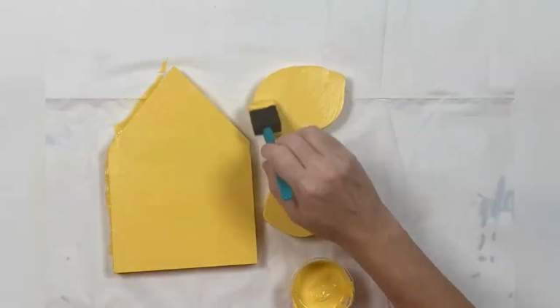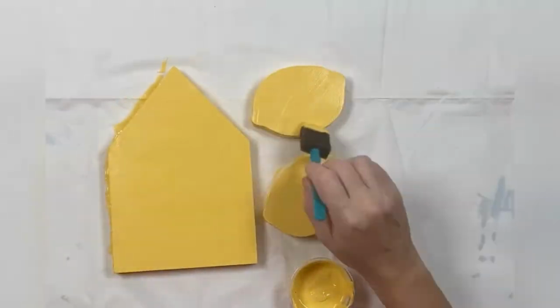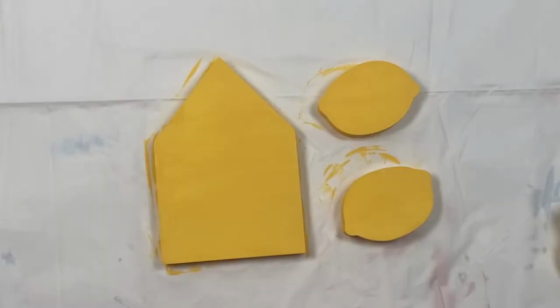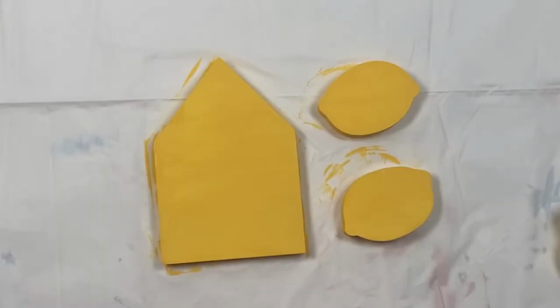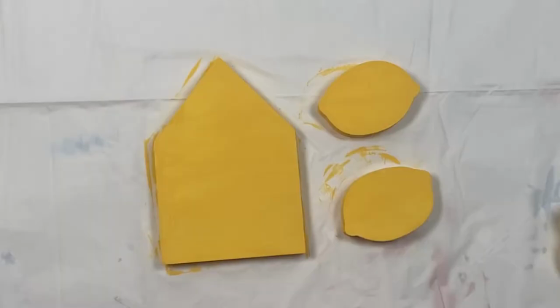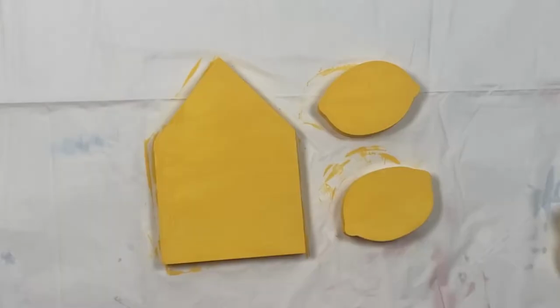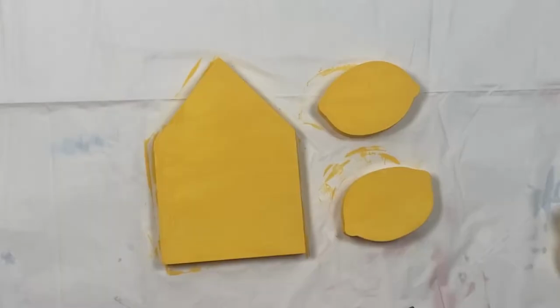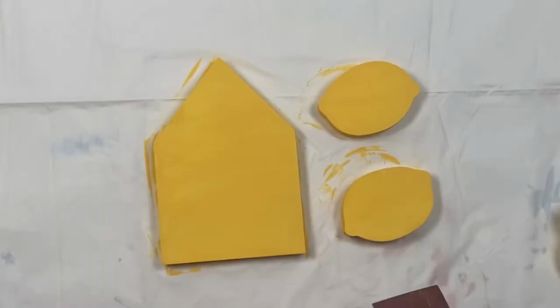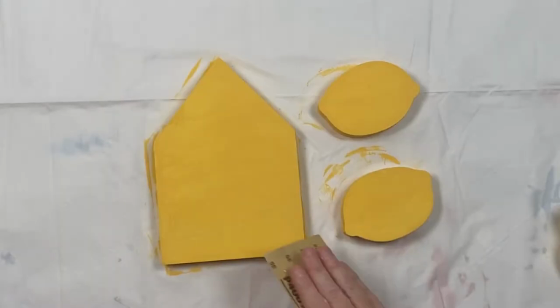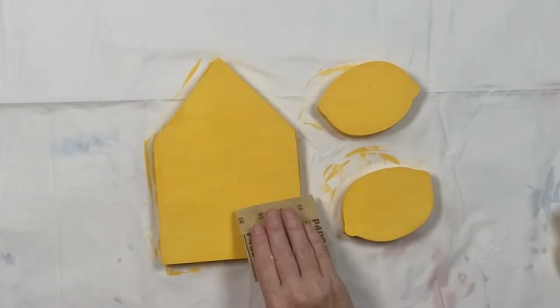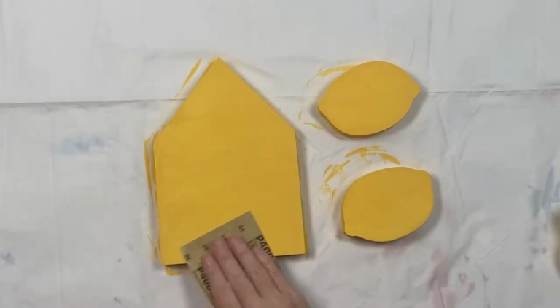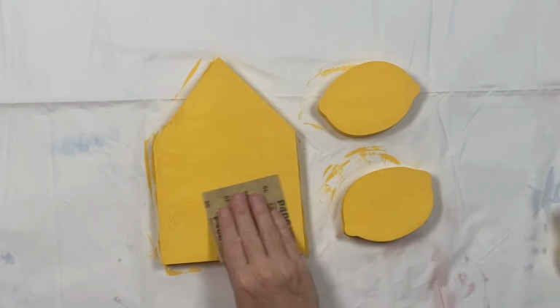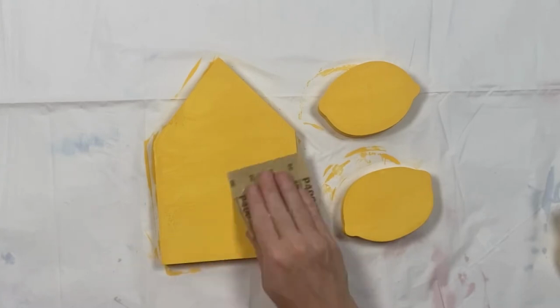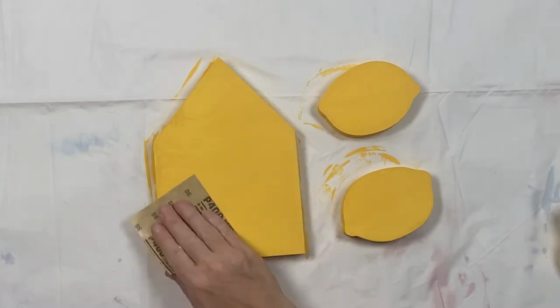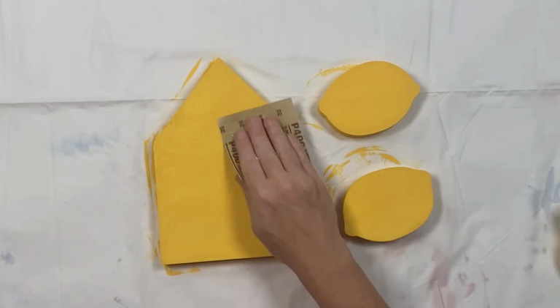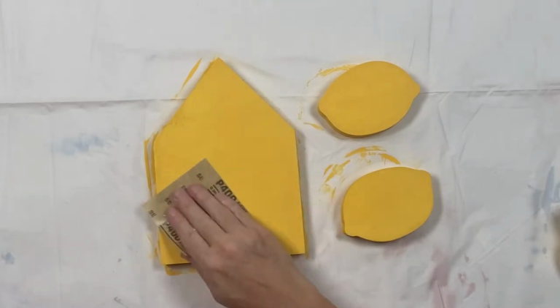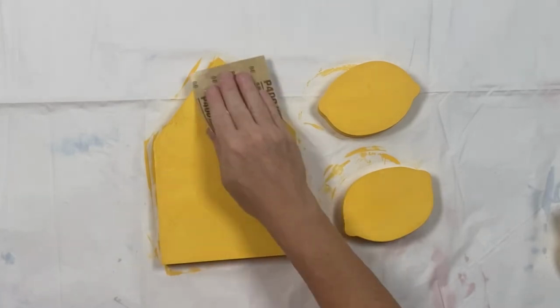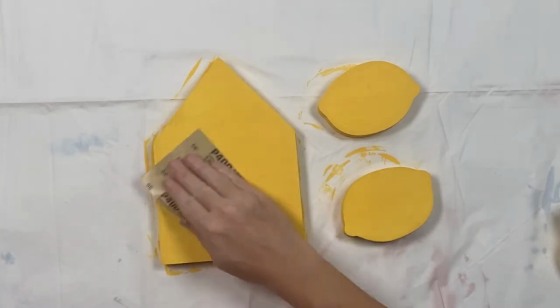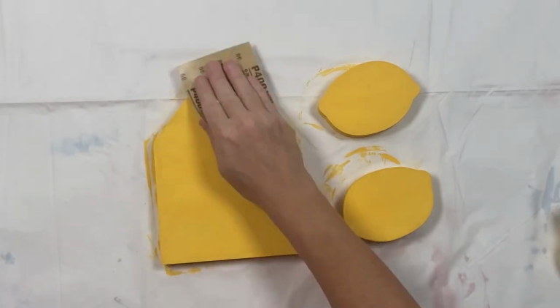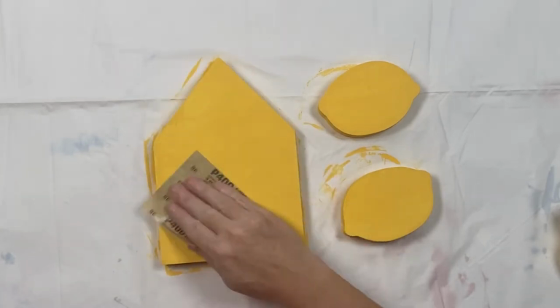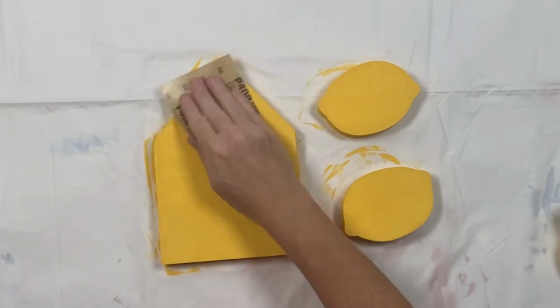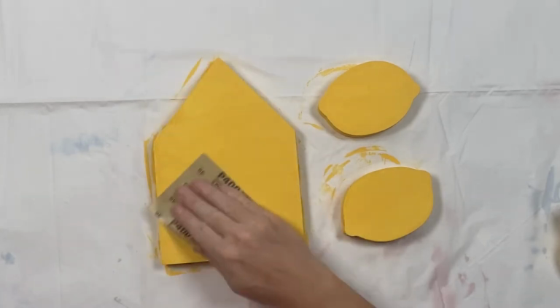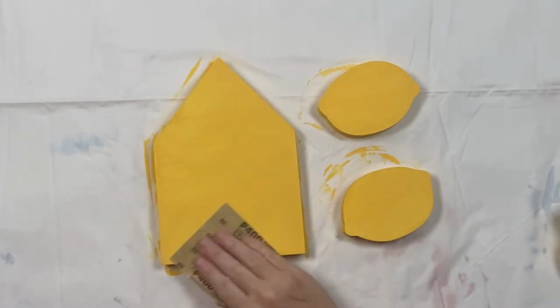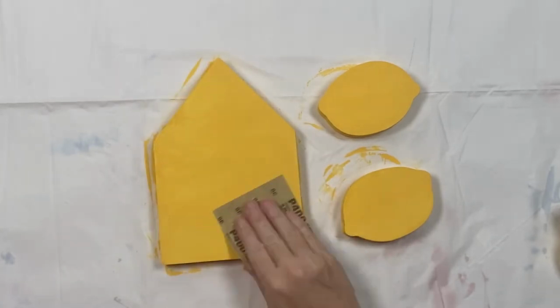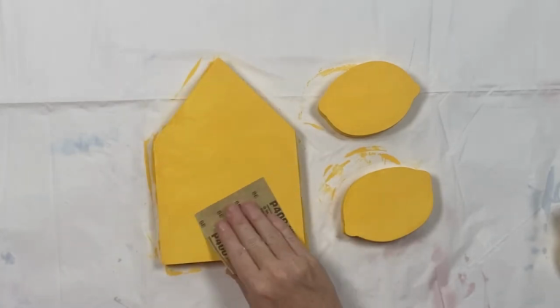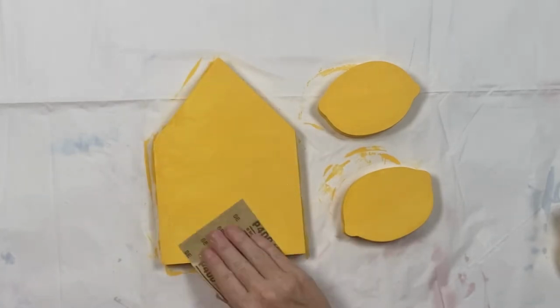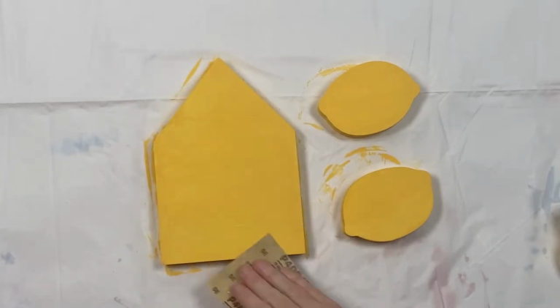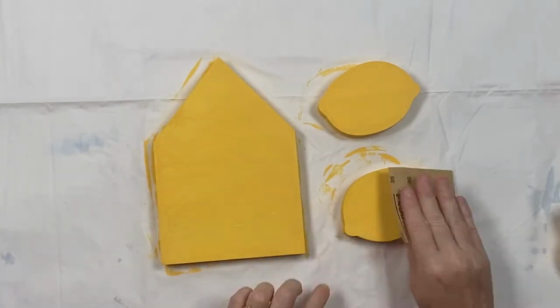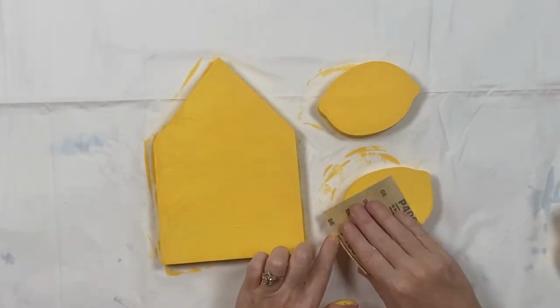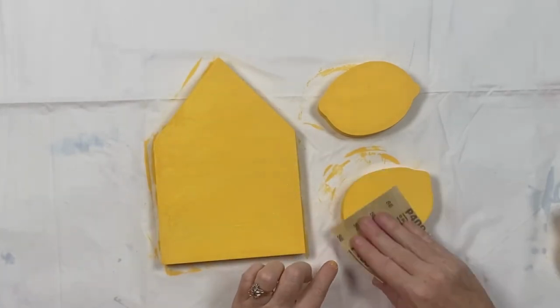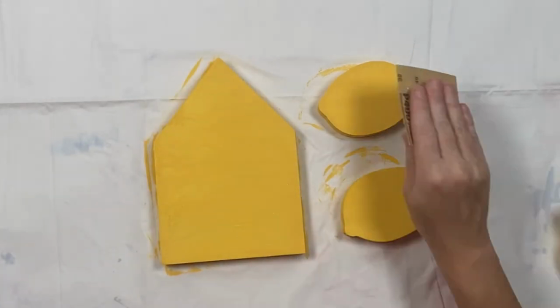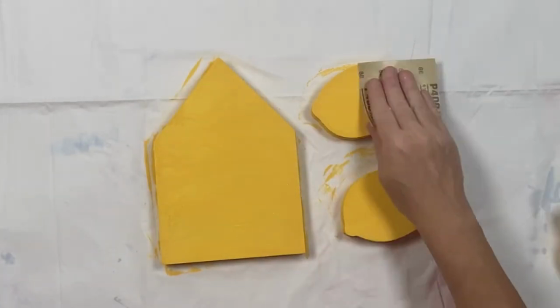On the sides, once the pieces are completely dry go ahead and do a light sand on all sides.